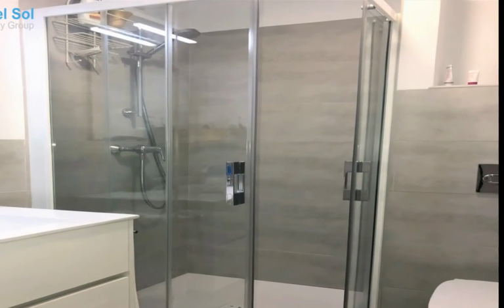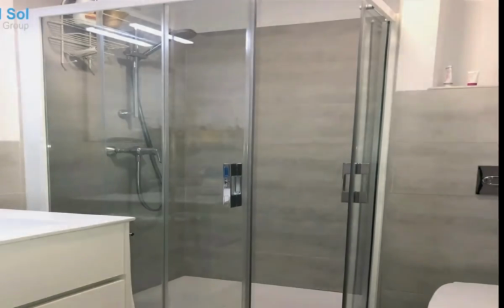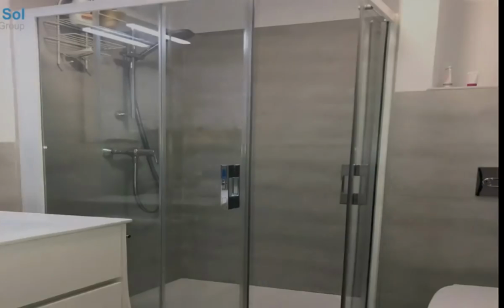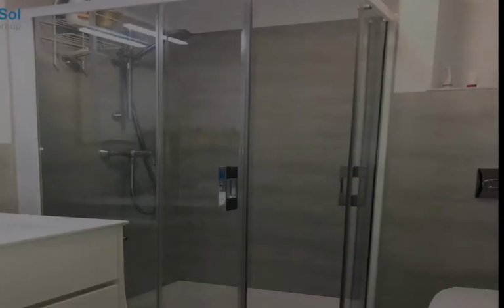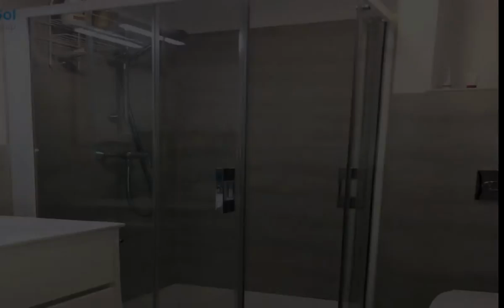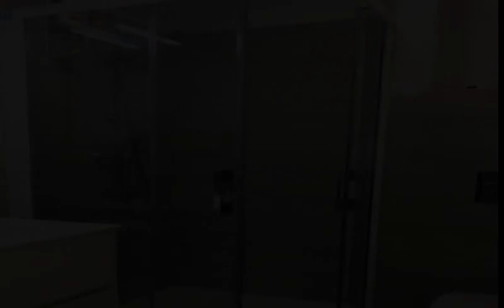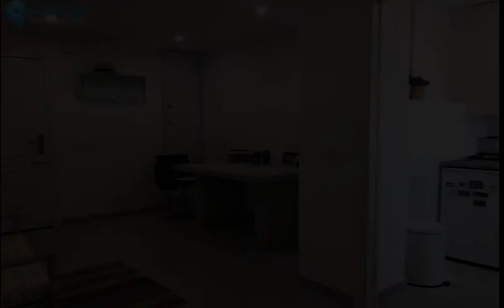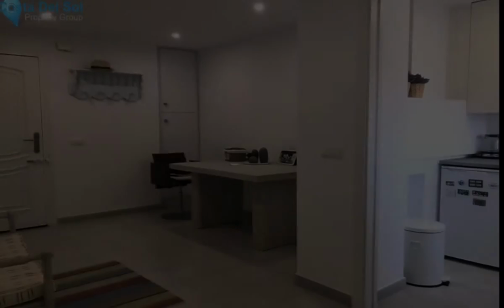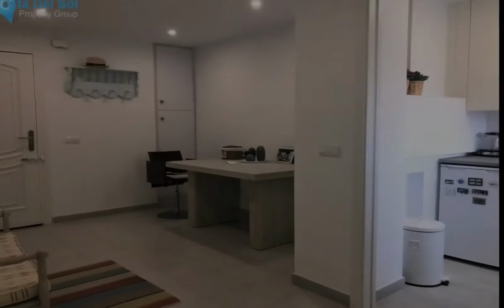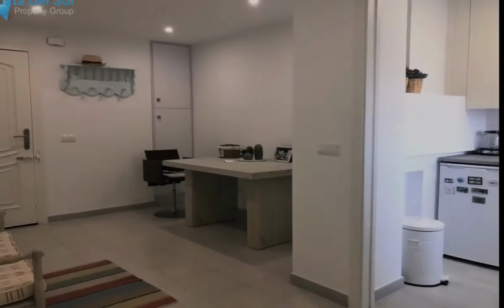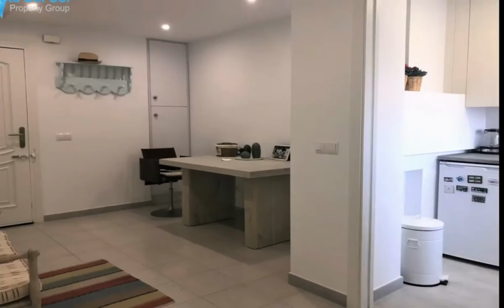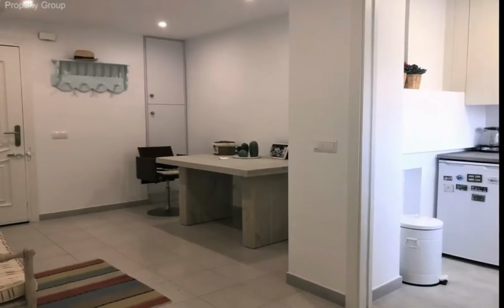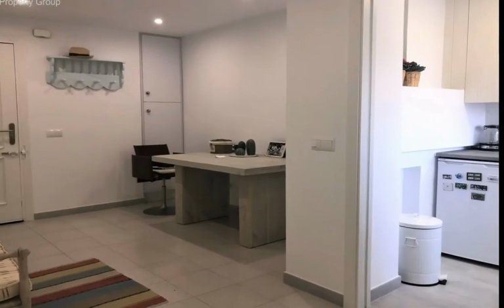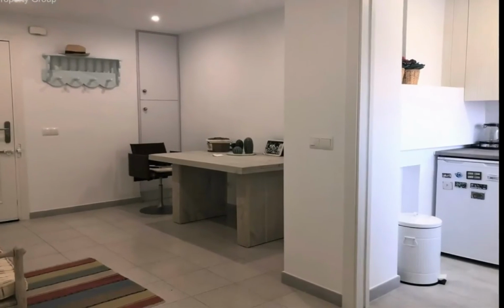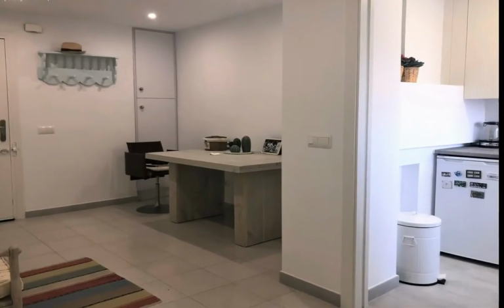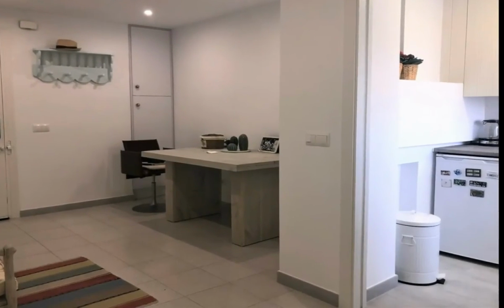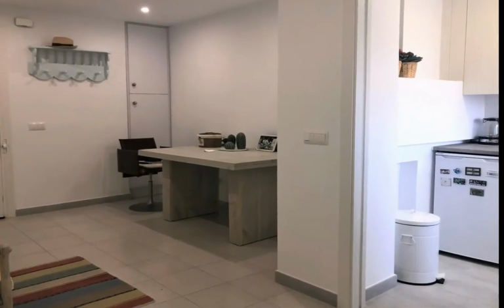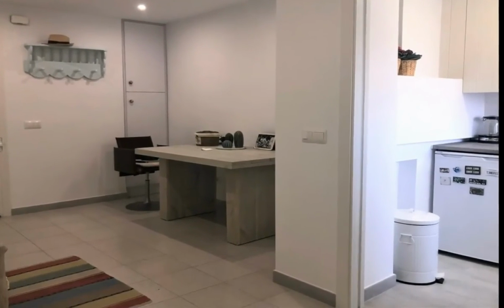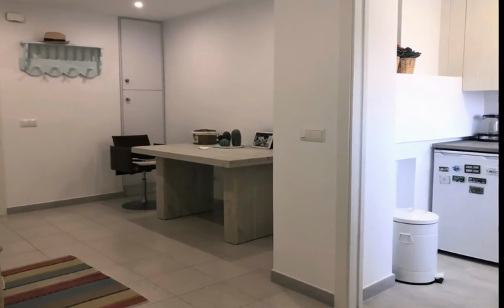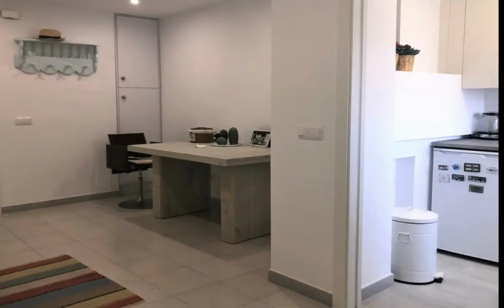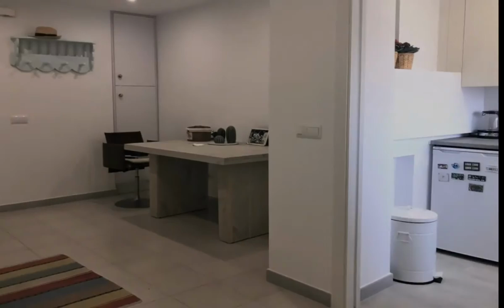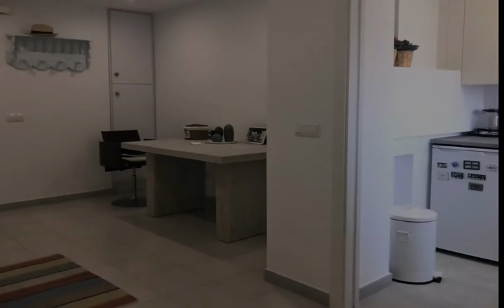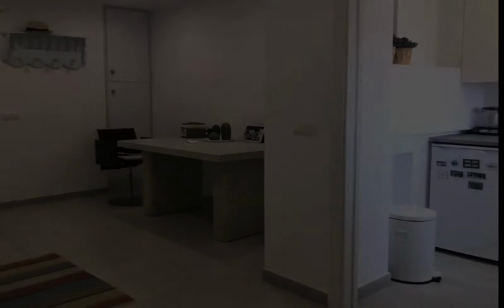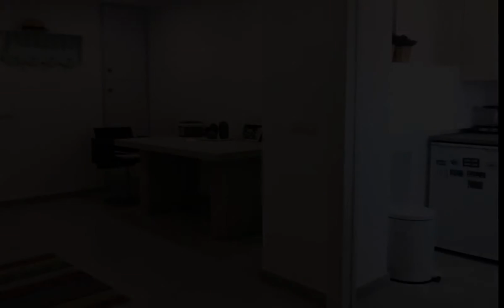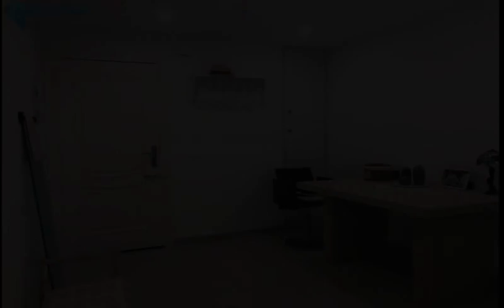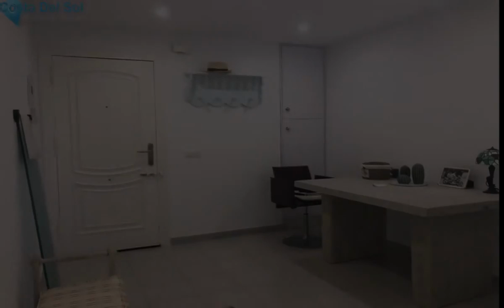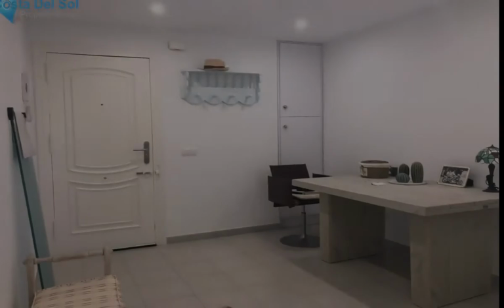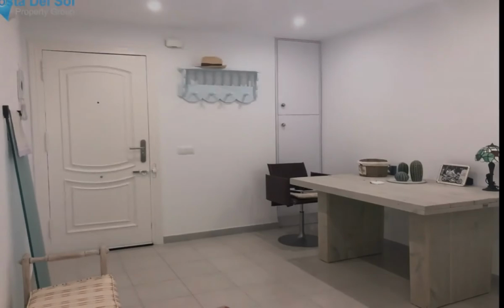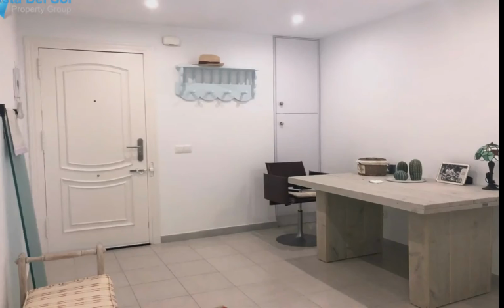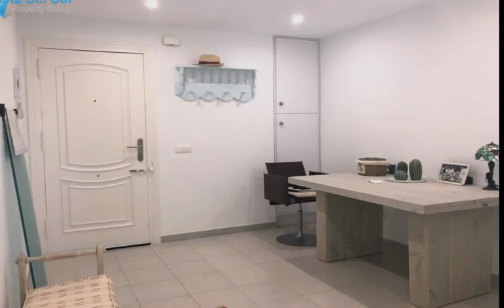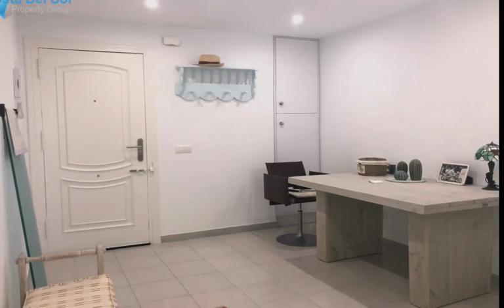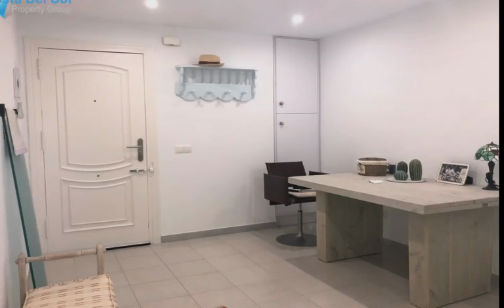The independent kitchen is cozy and offers everything you need if you use the property as a second residence or holiday home.